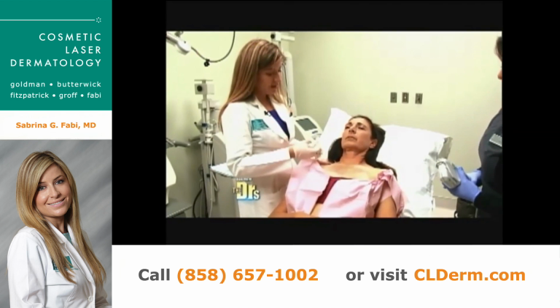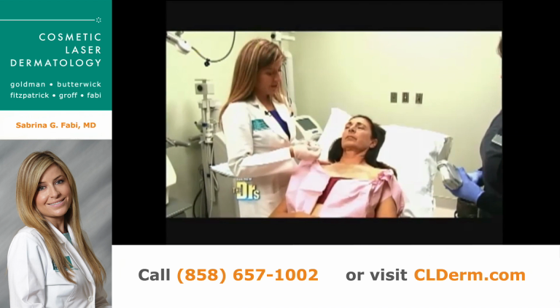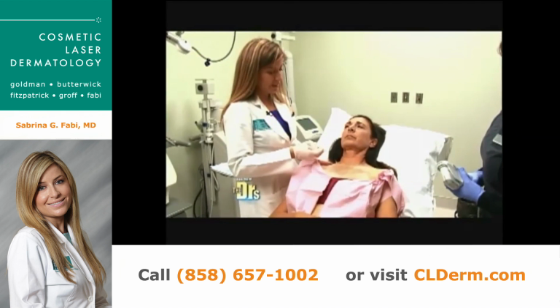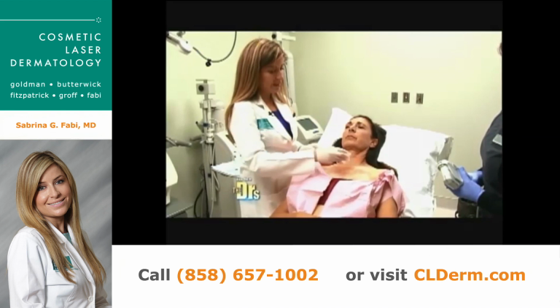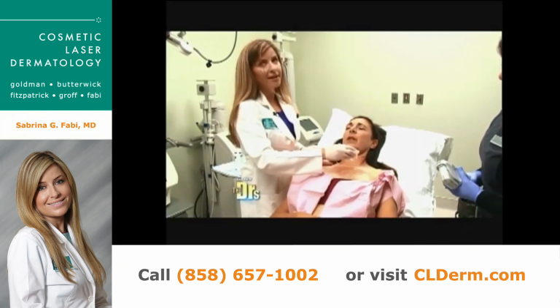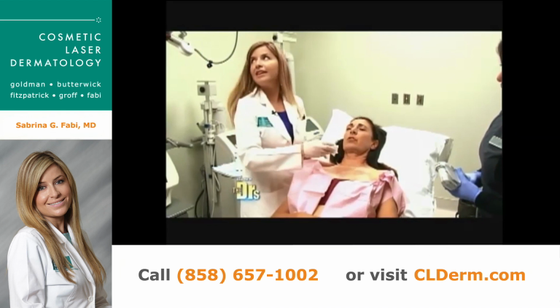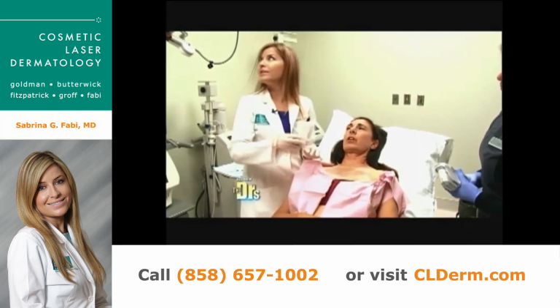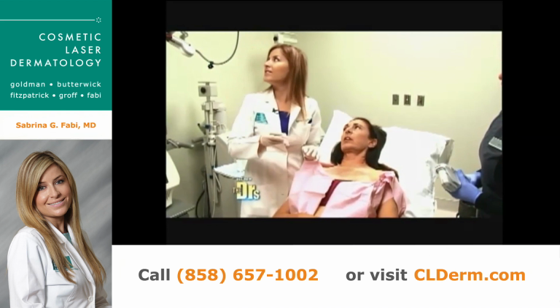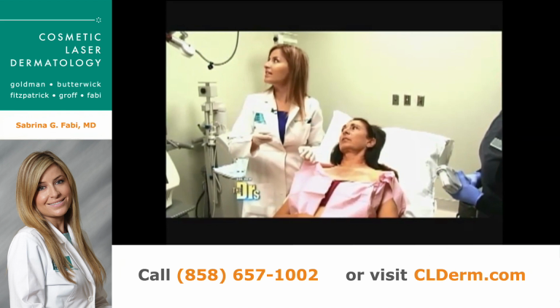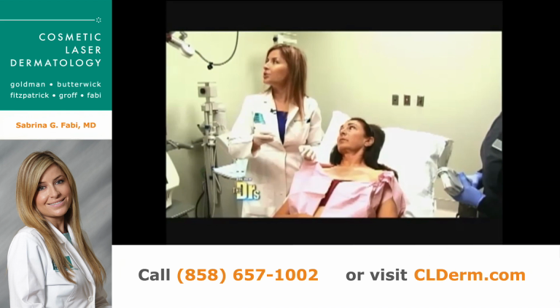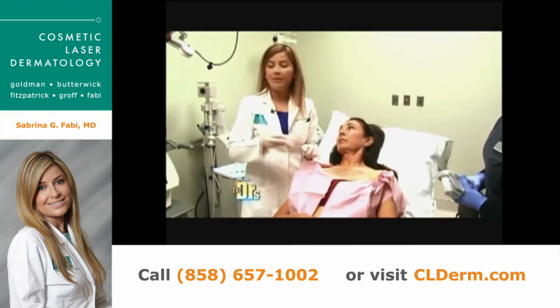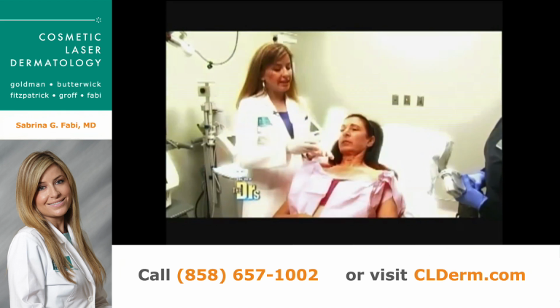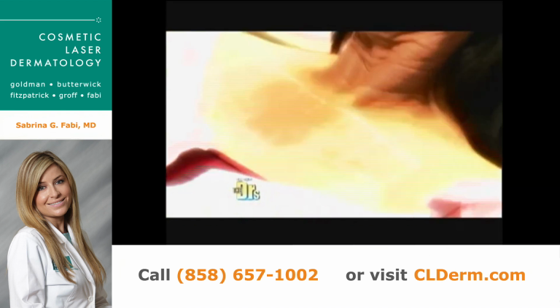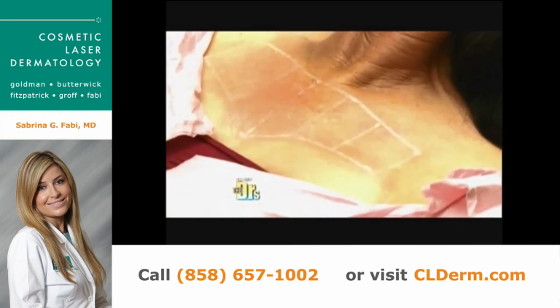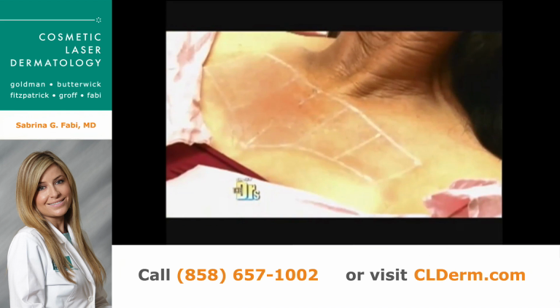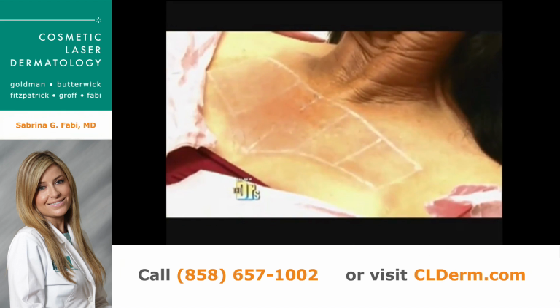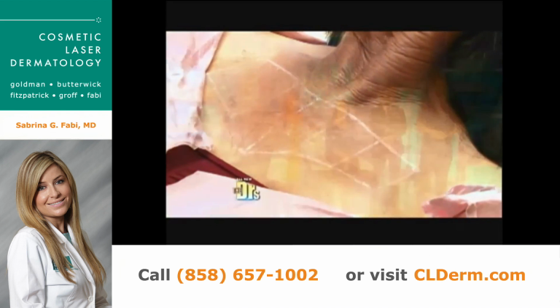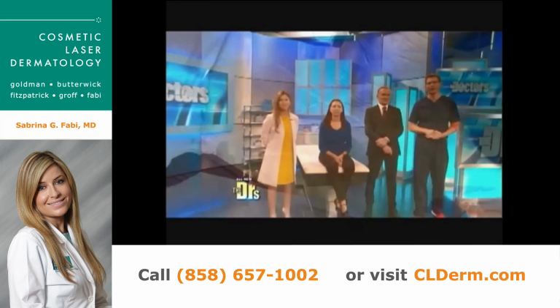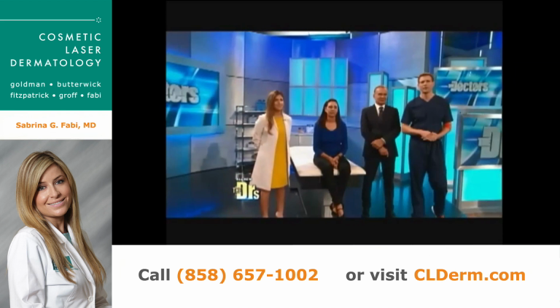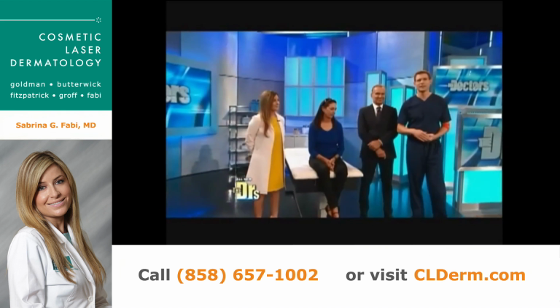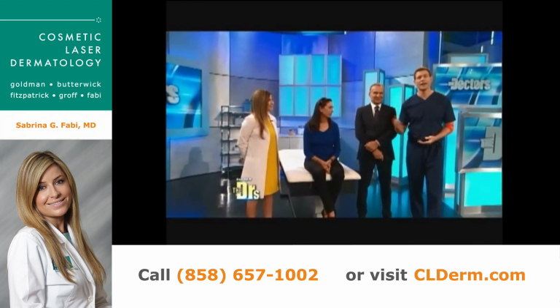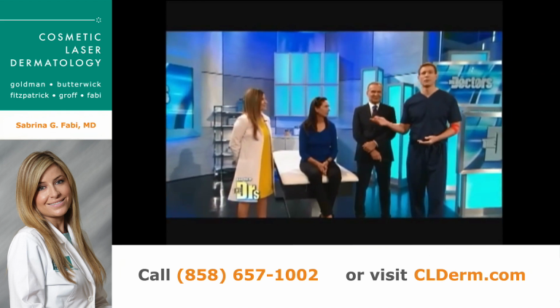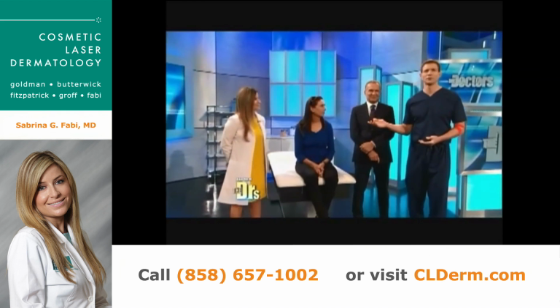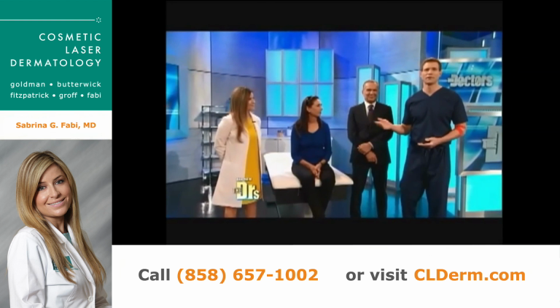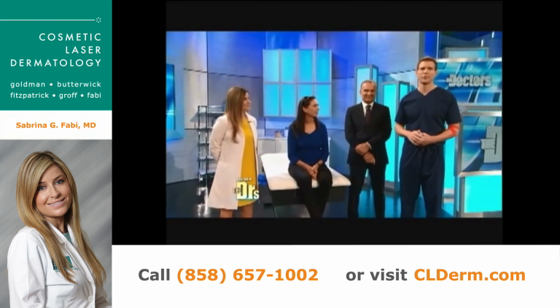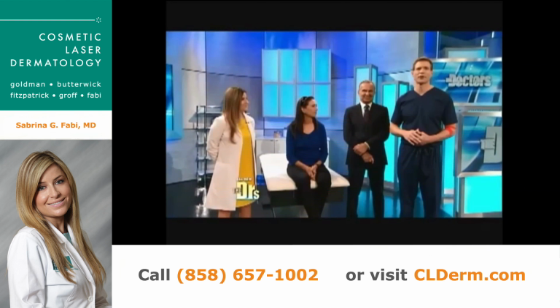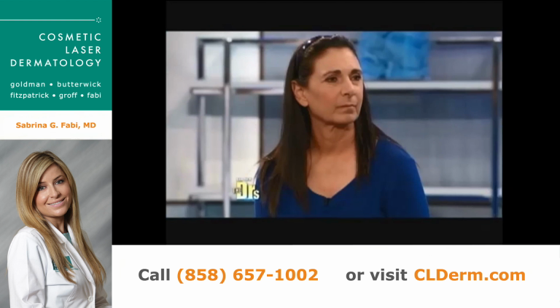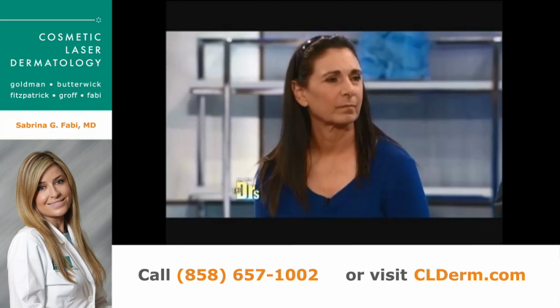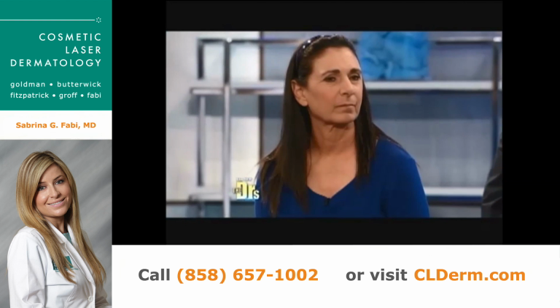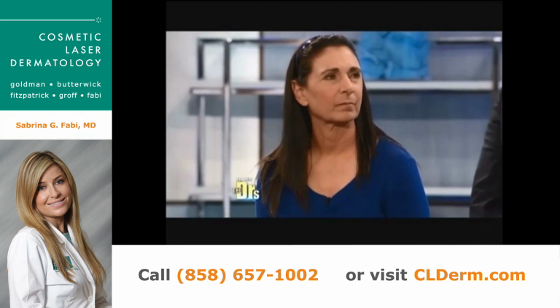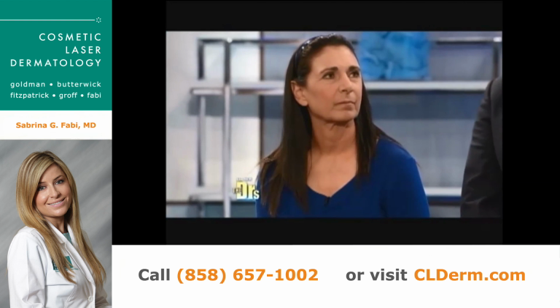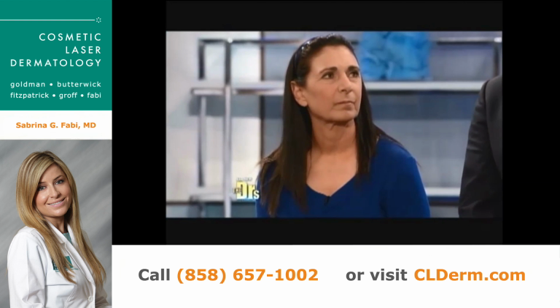That was easy — I think it was even less than 20 minutes. We're here with Dina and board-certified dermatologist Dr. Sabrina Fabi, six months since the treatment.